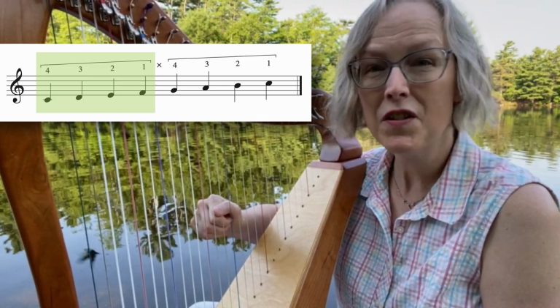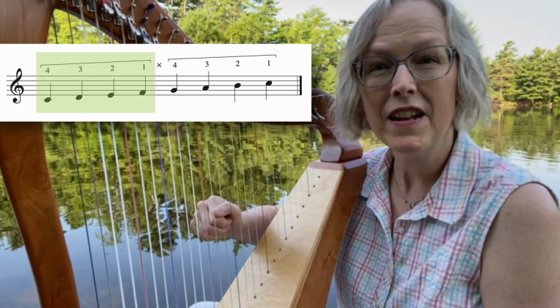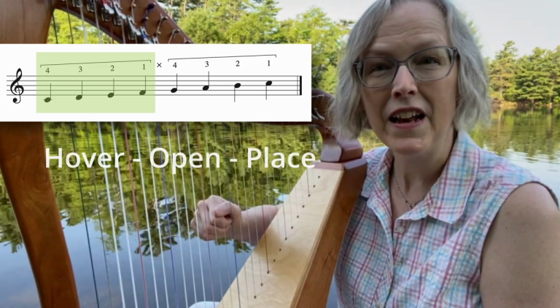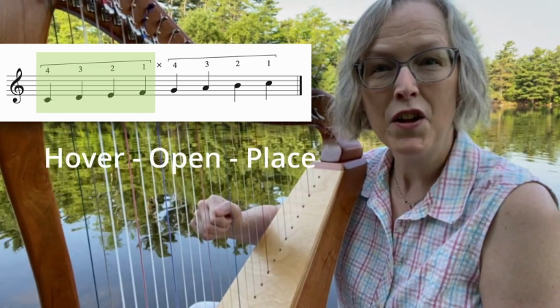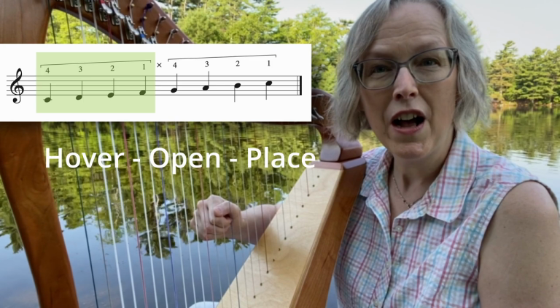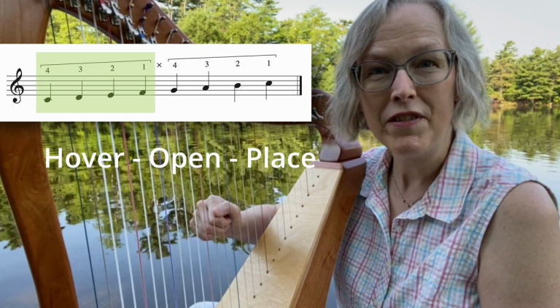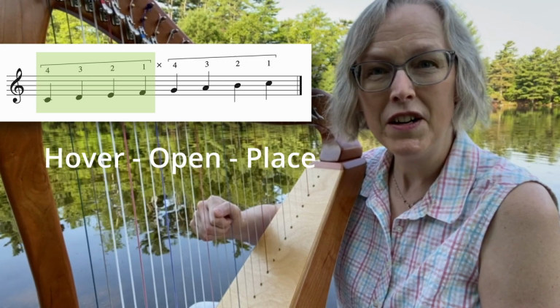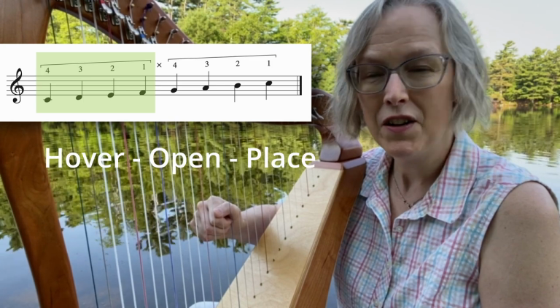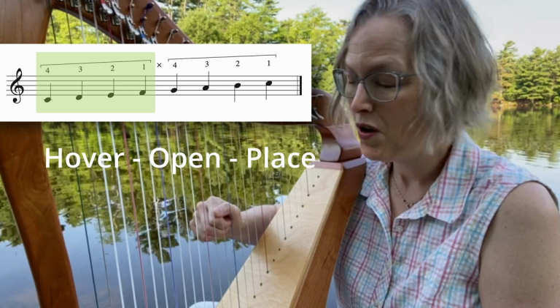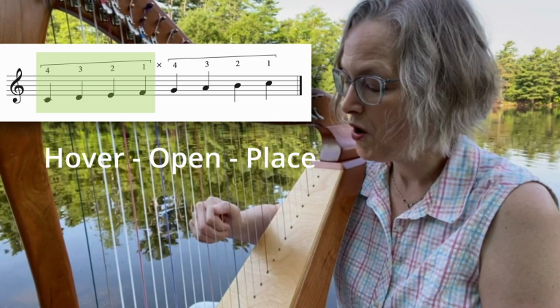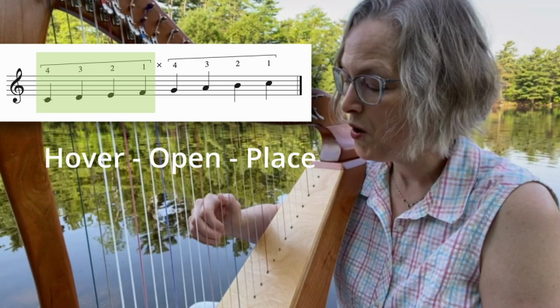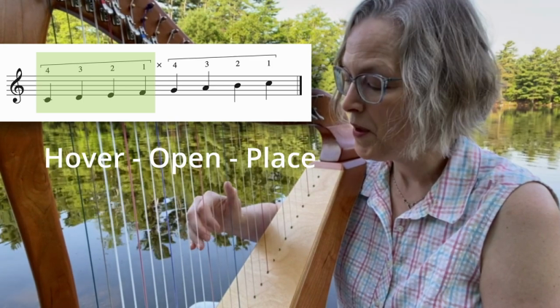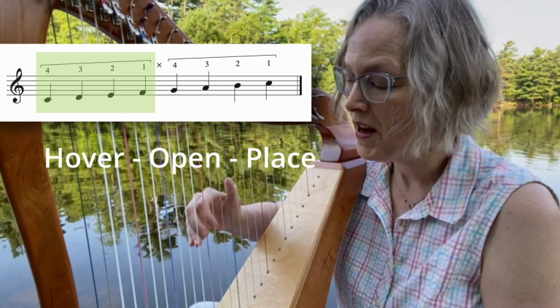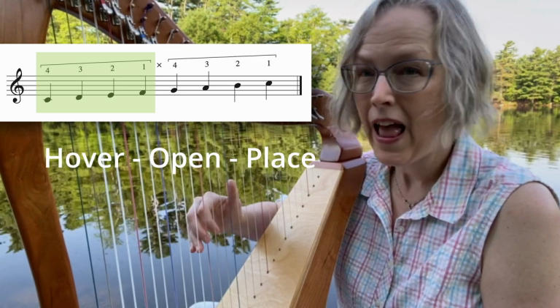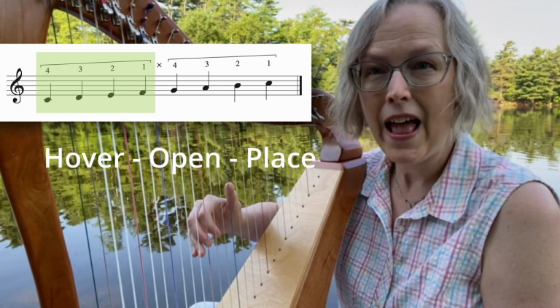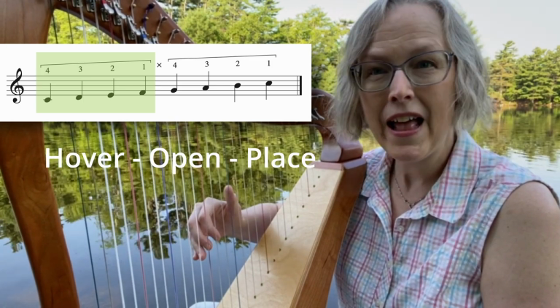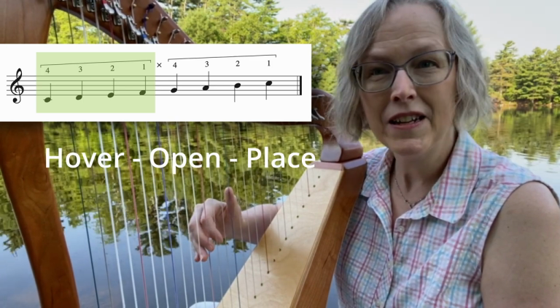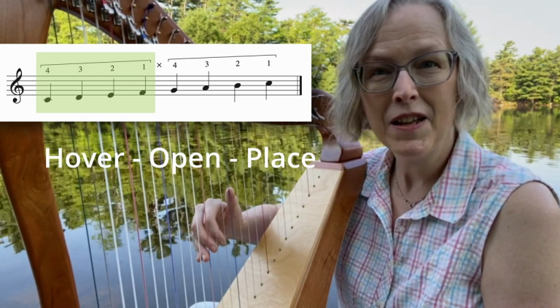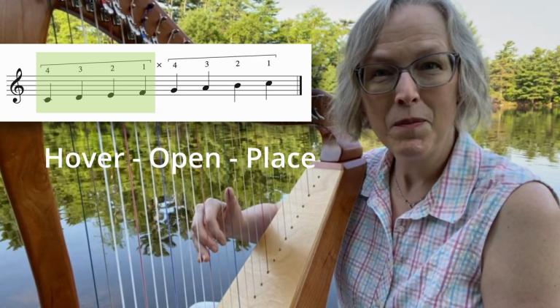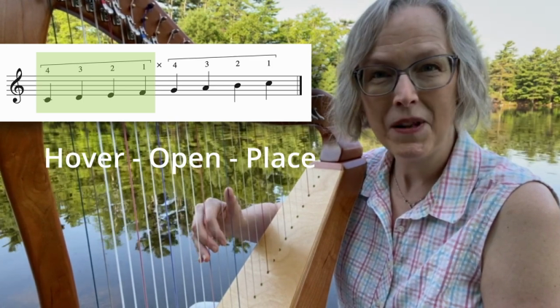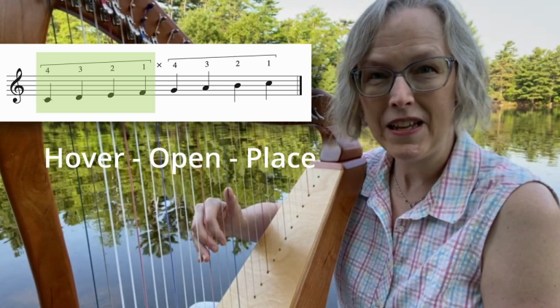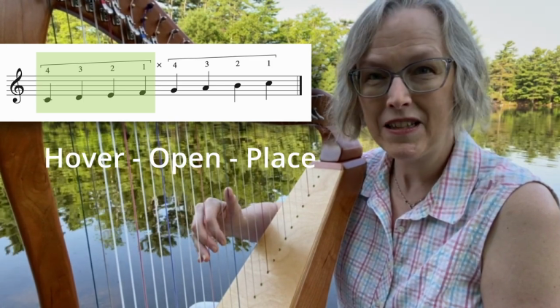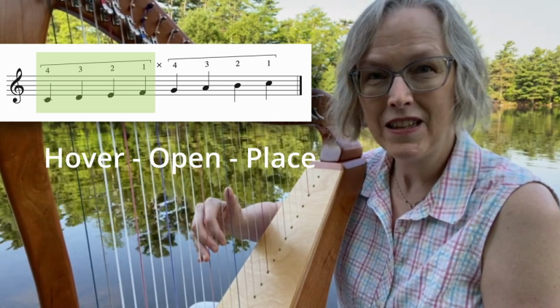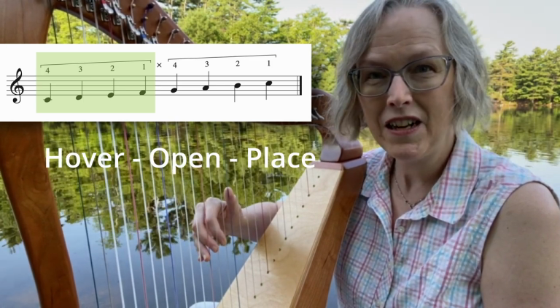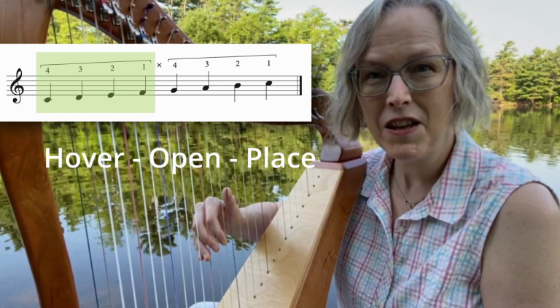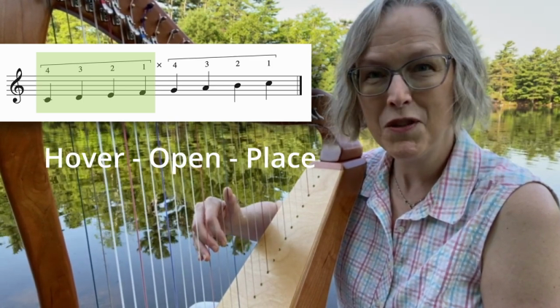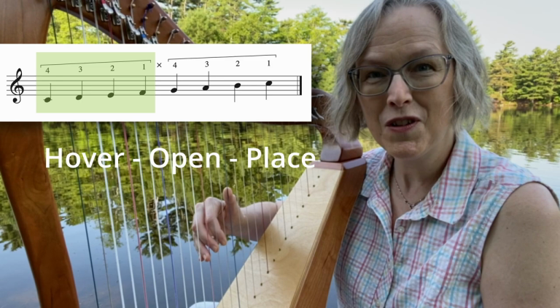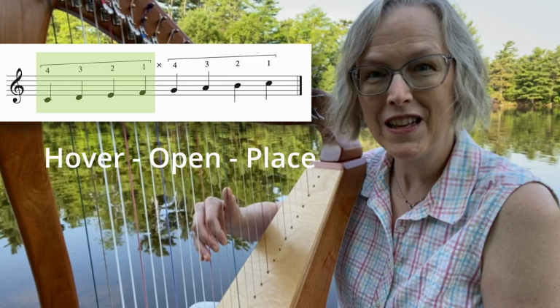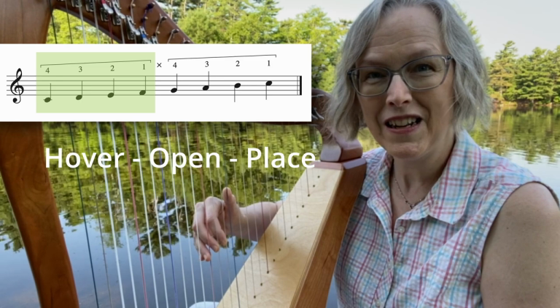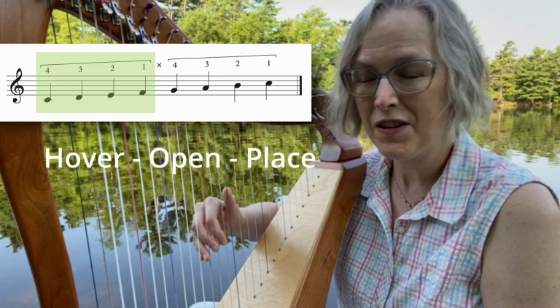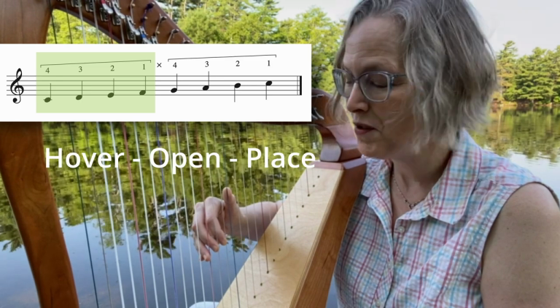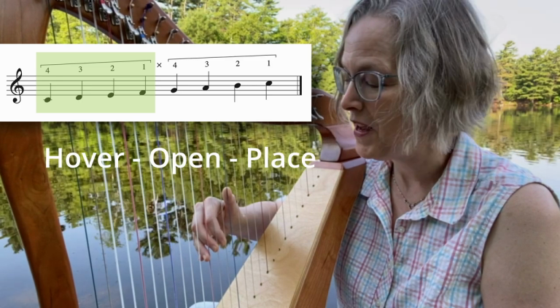Let's try that again. Hover, open, and place — and just give those strings a little squeeze.